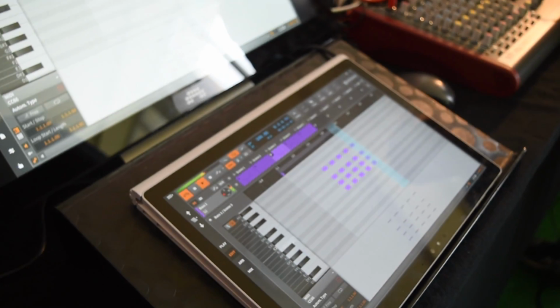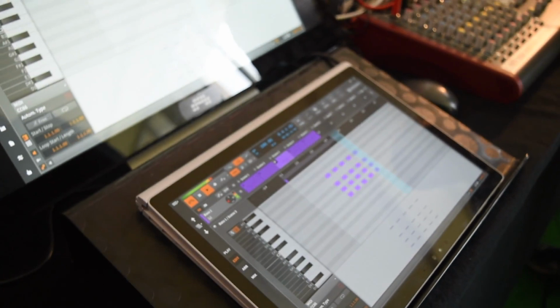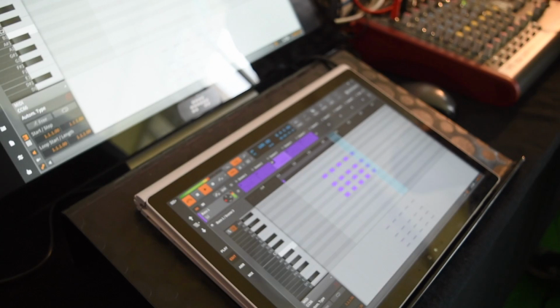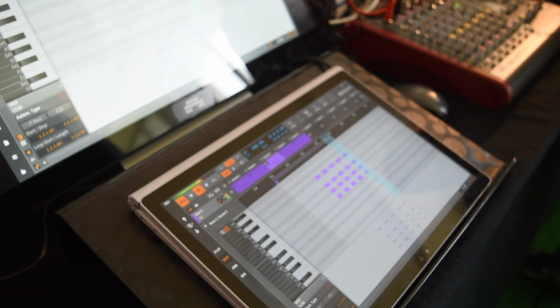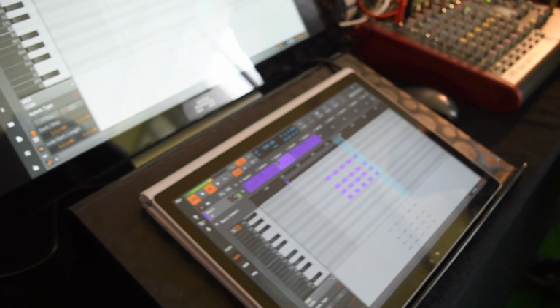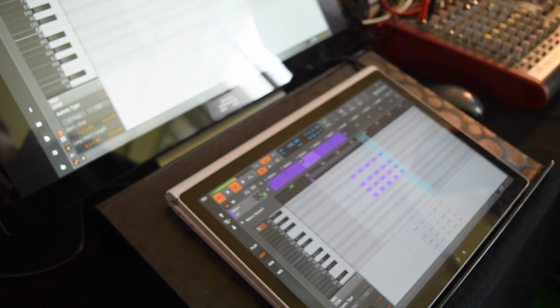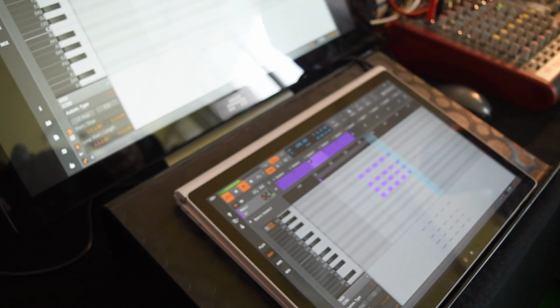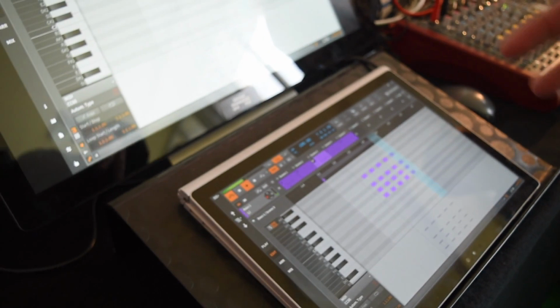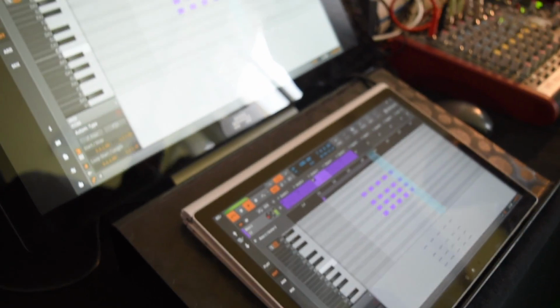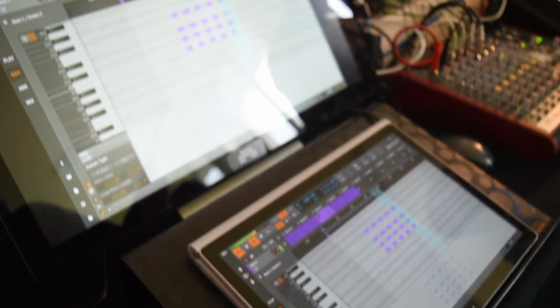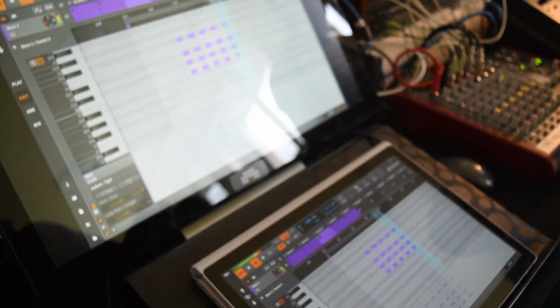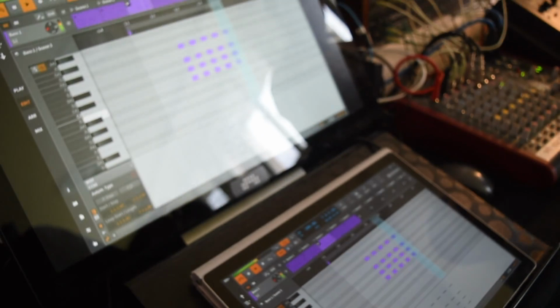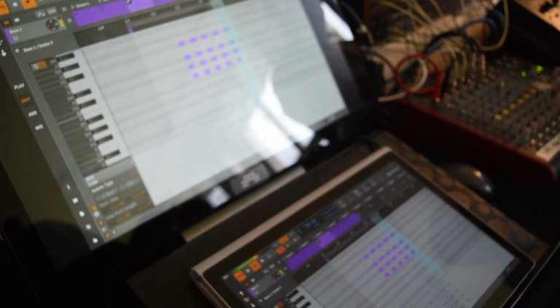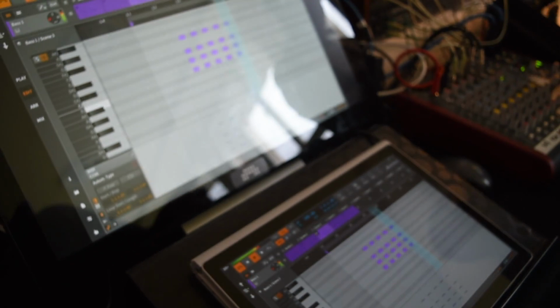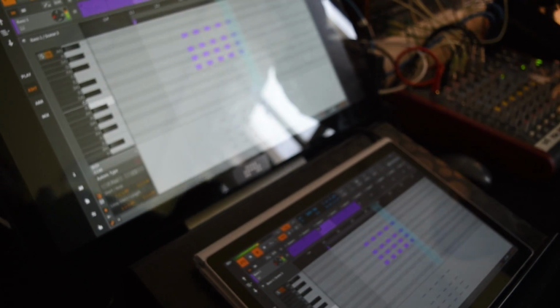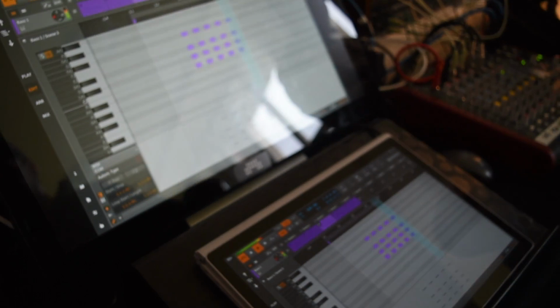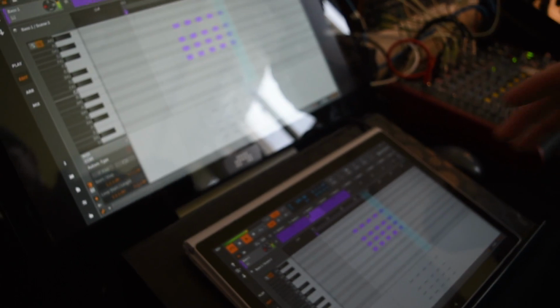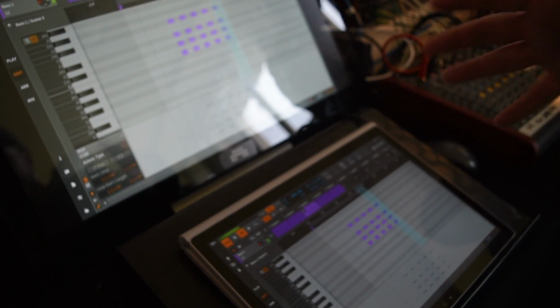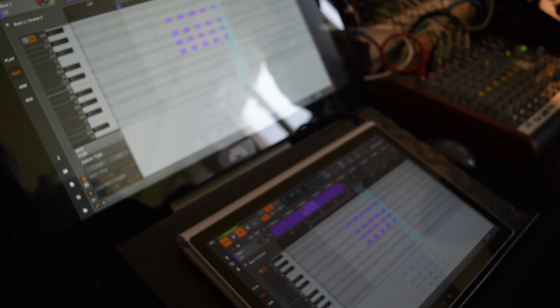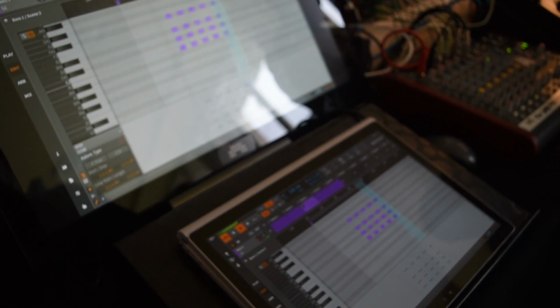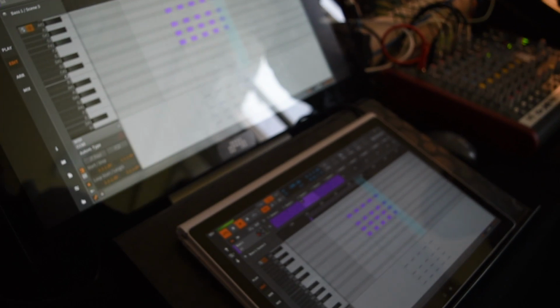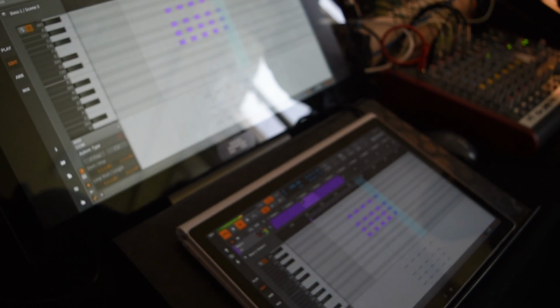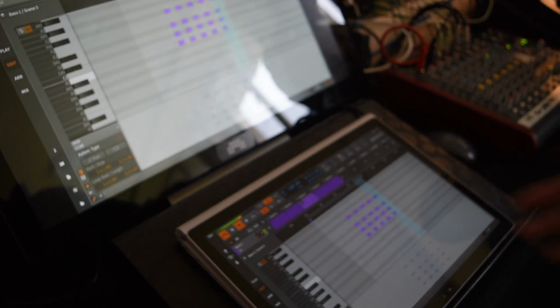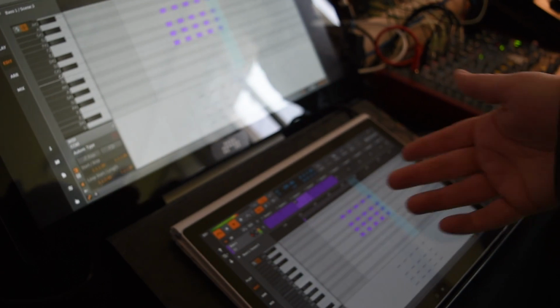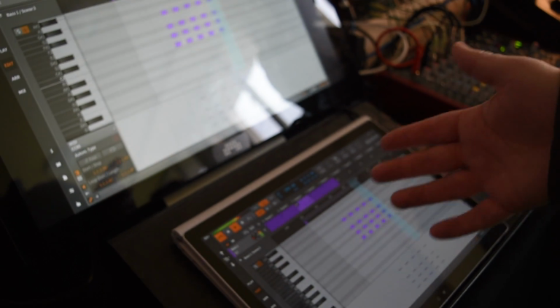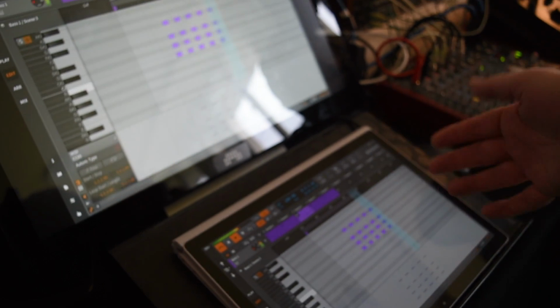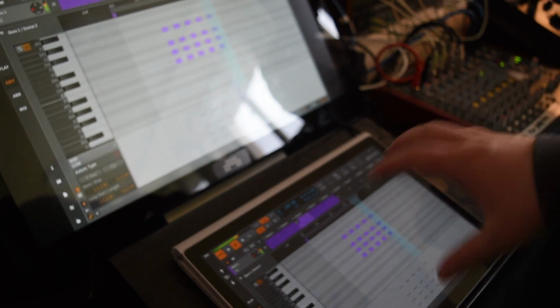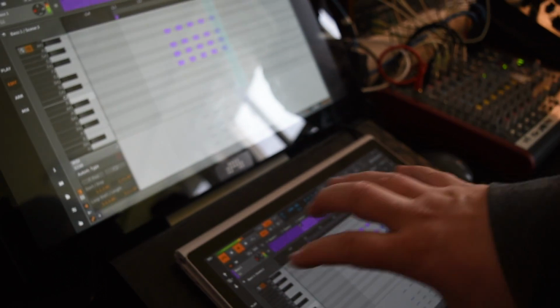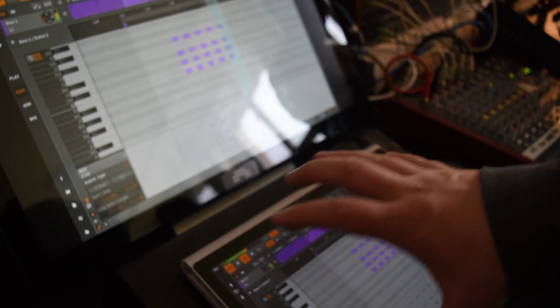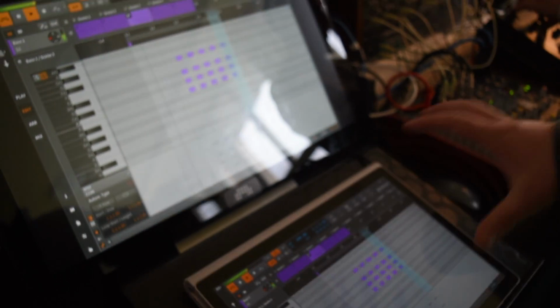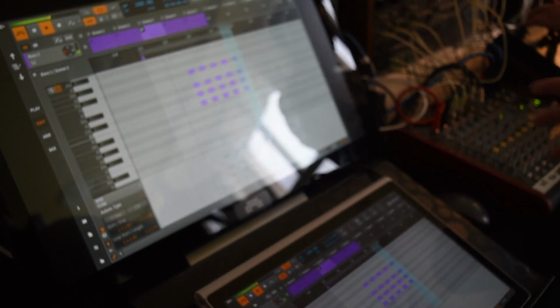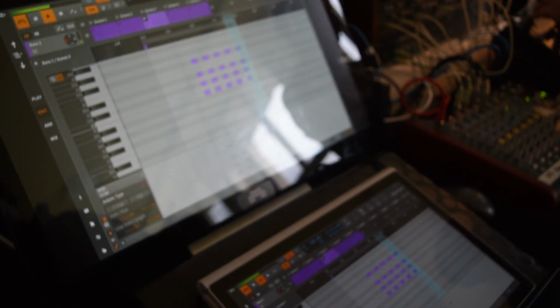It's also very comfortable to play — it's really fun. Thank you.